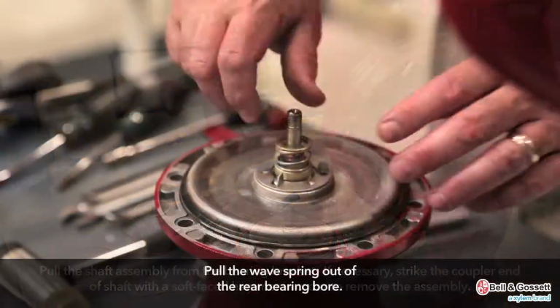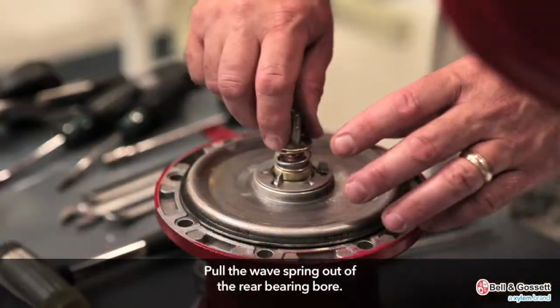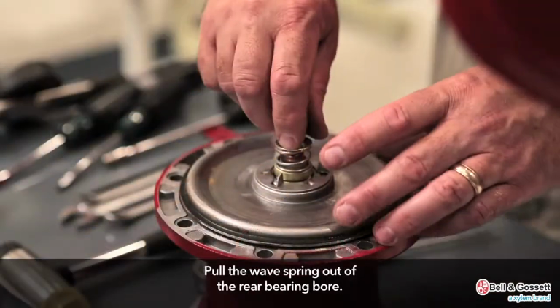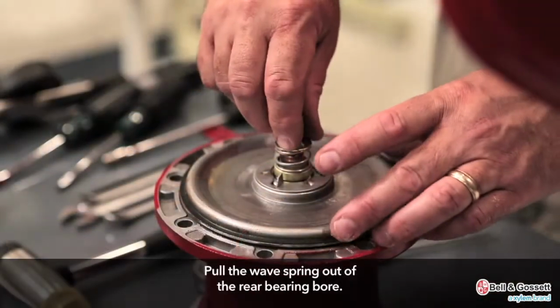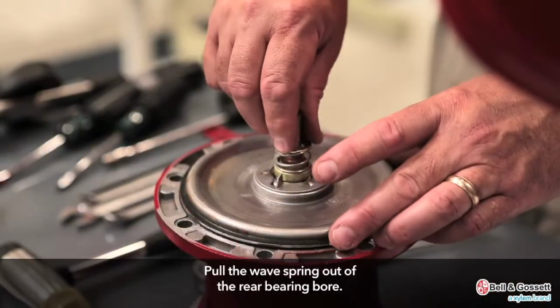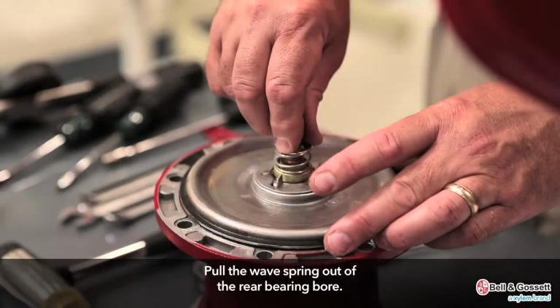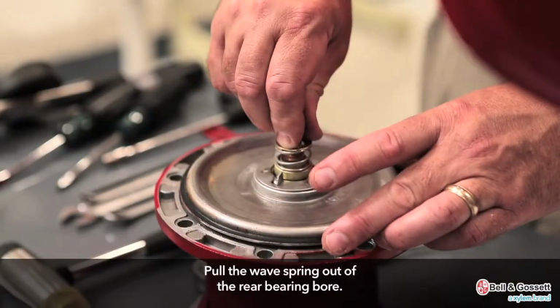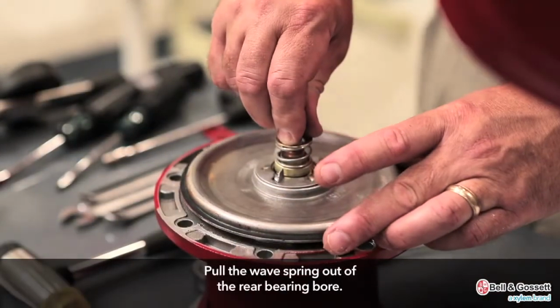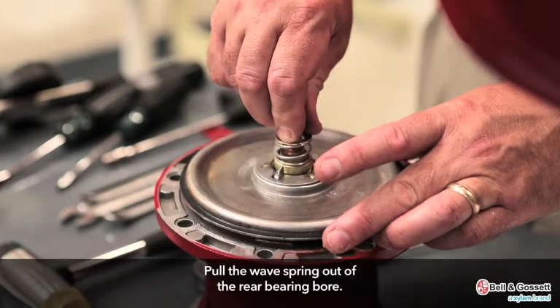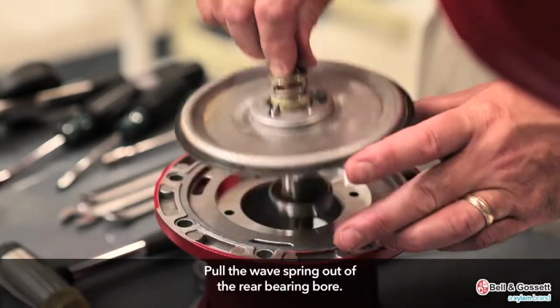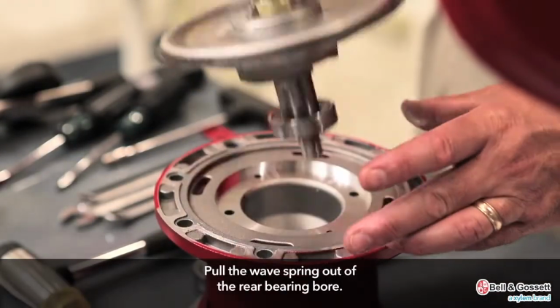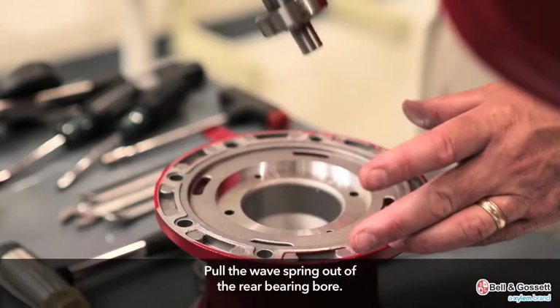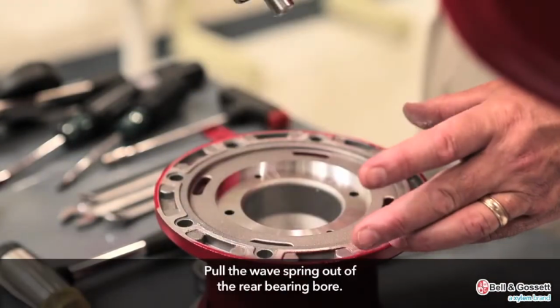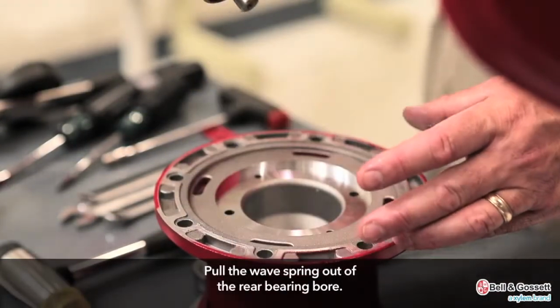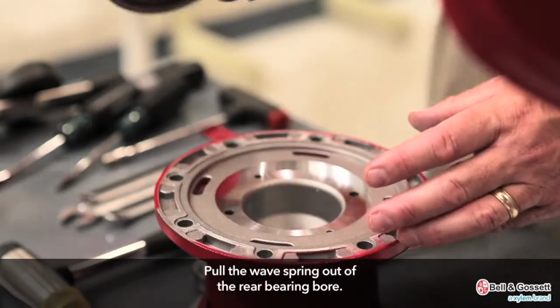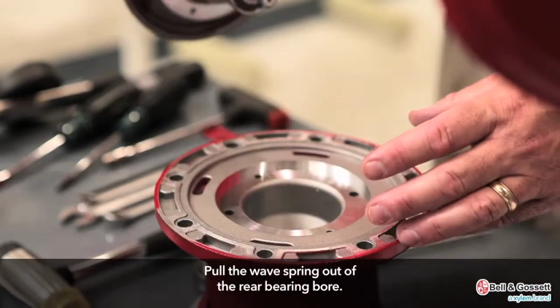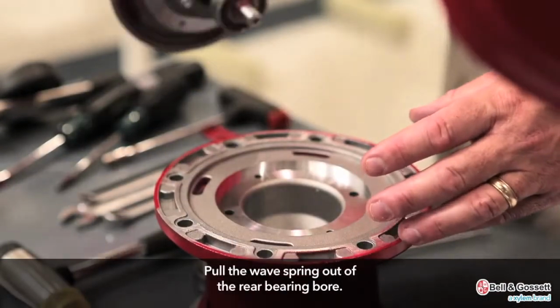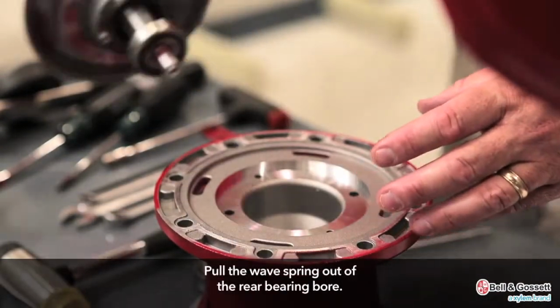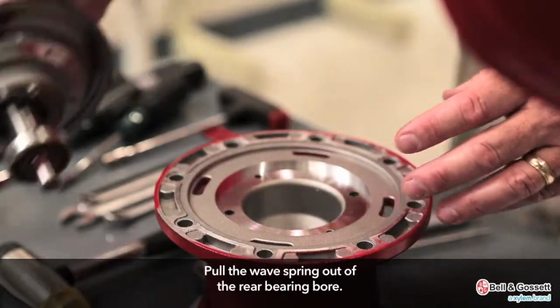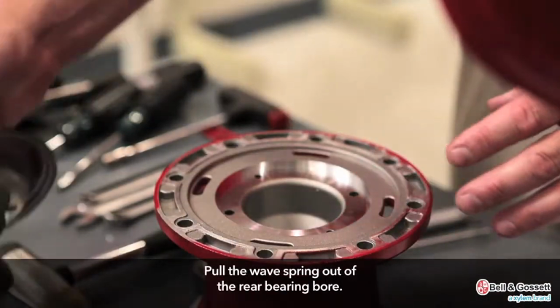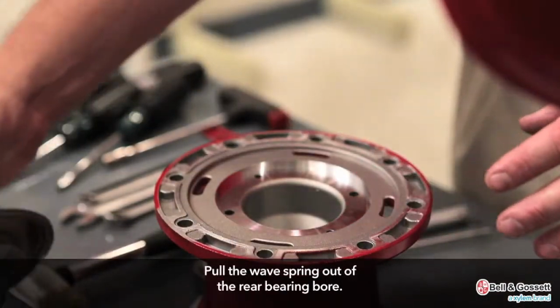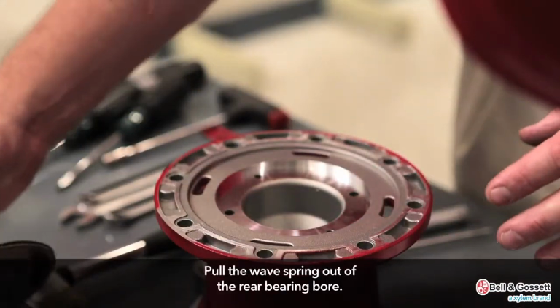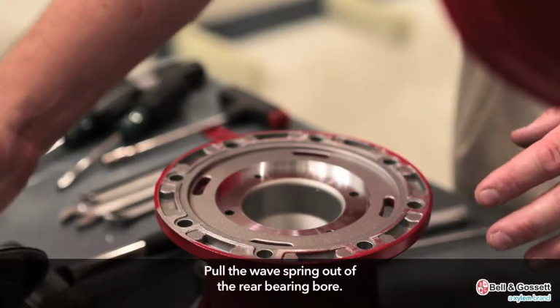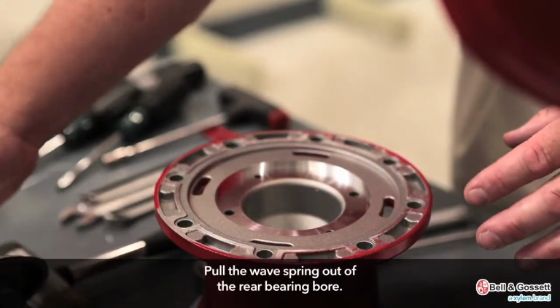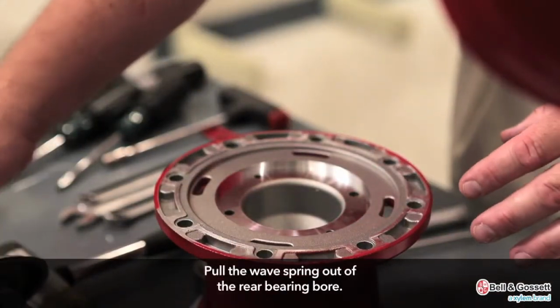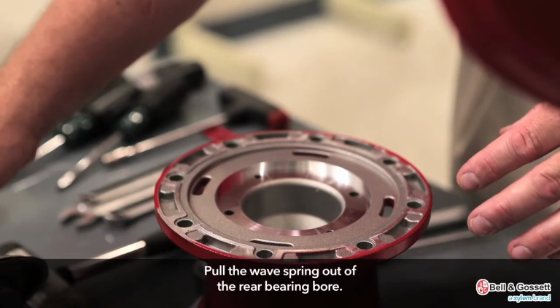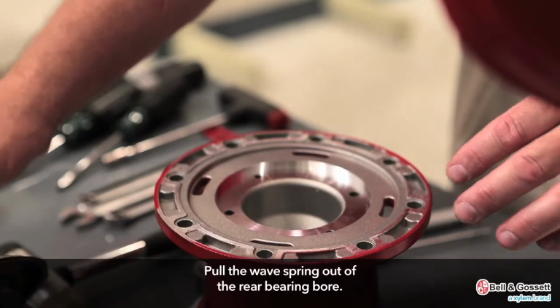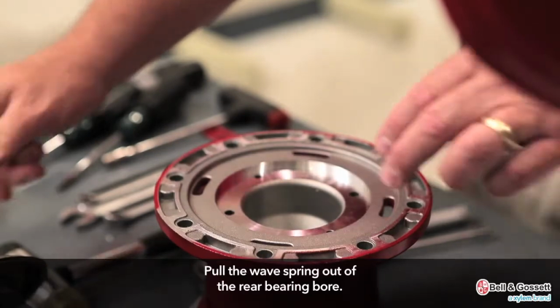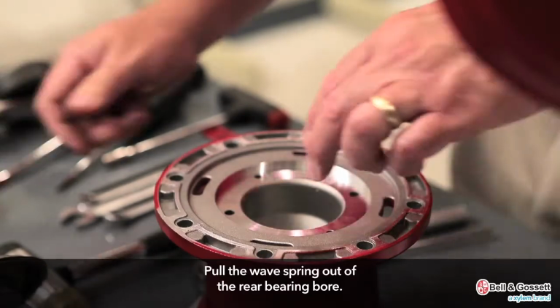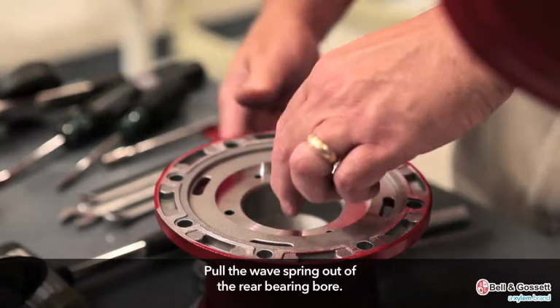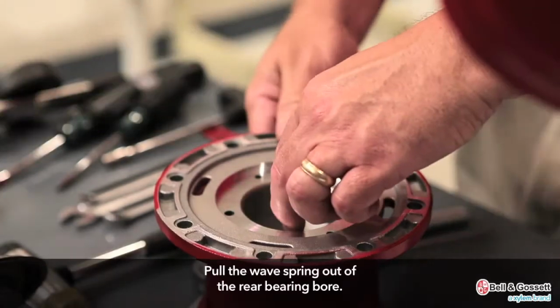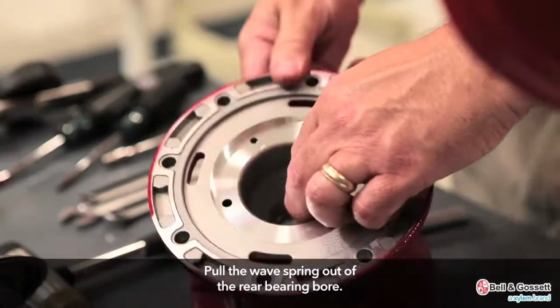Finally, pull the wave spring out of the rear bearing bore.